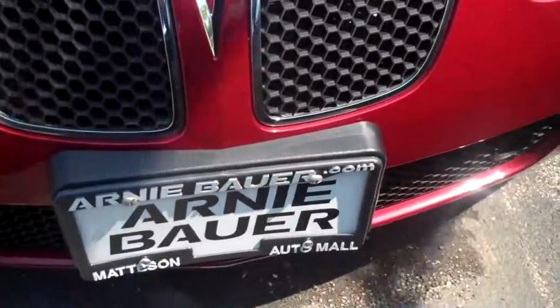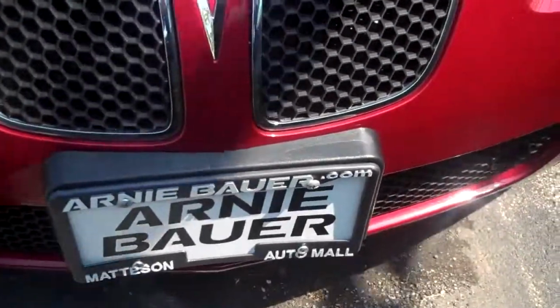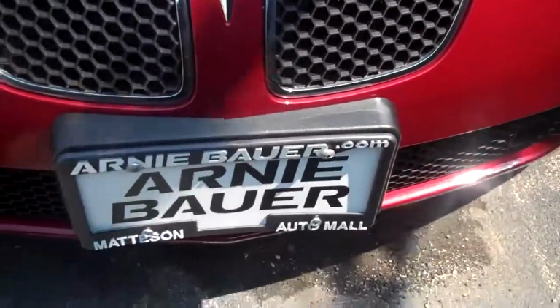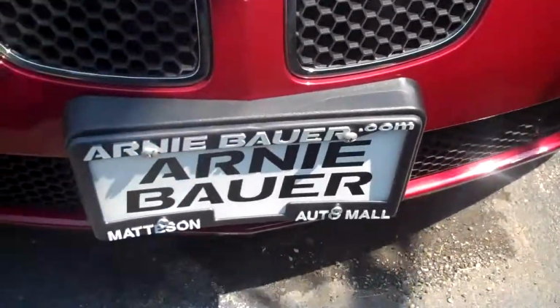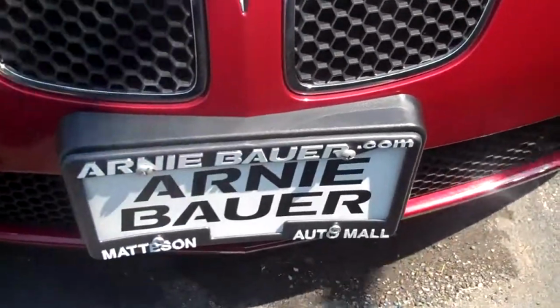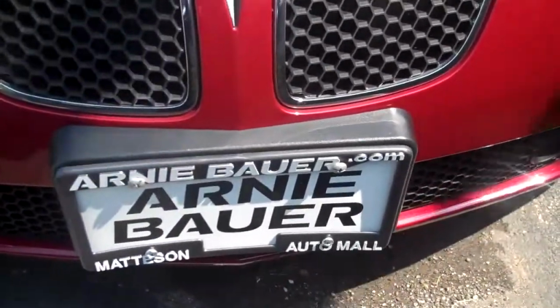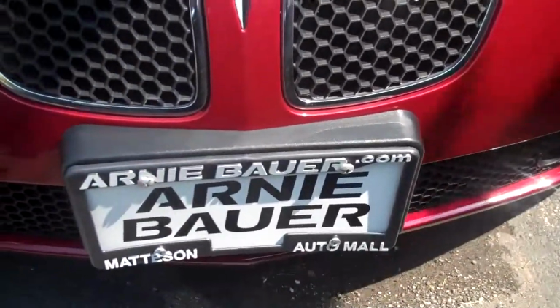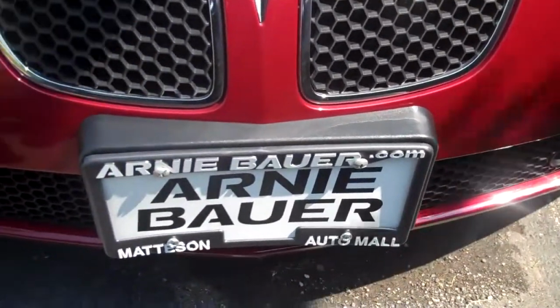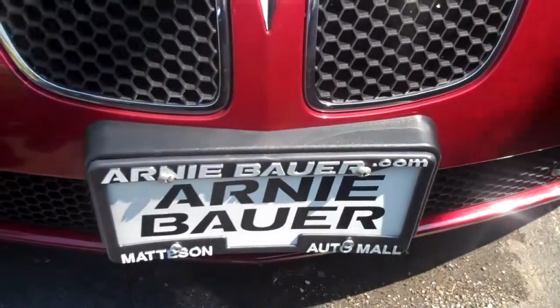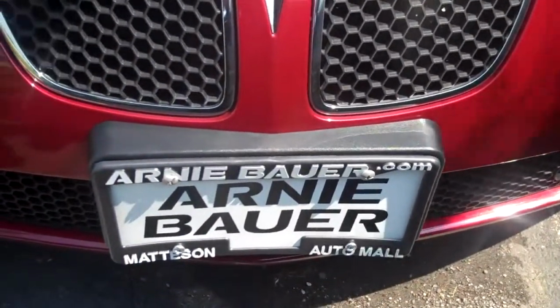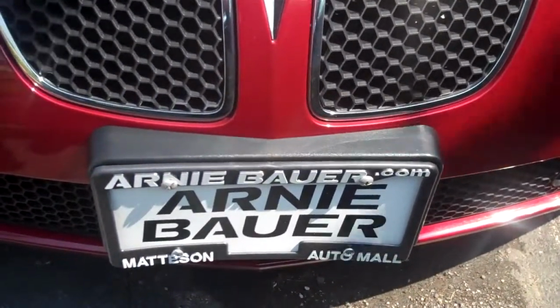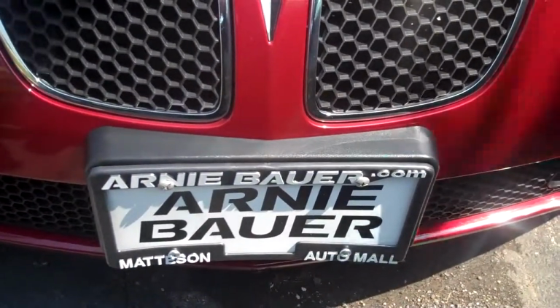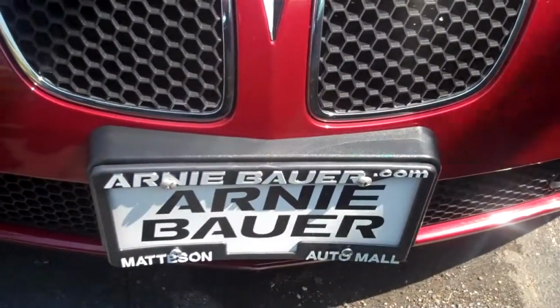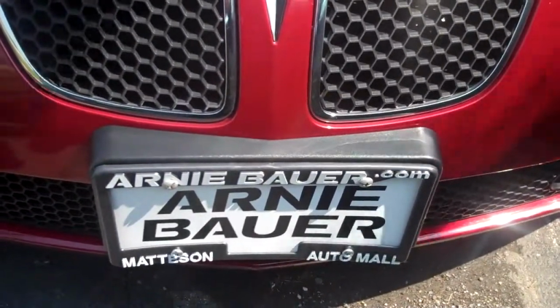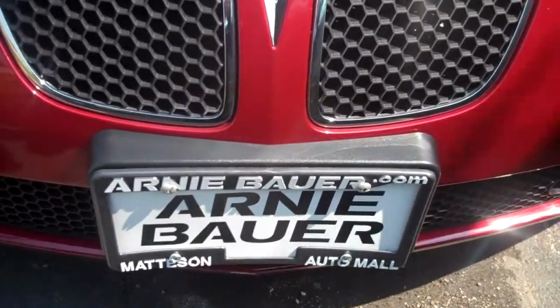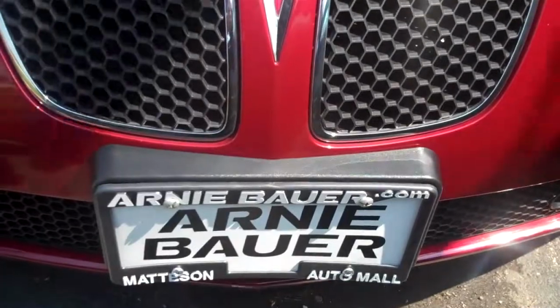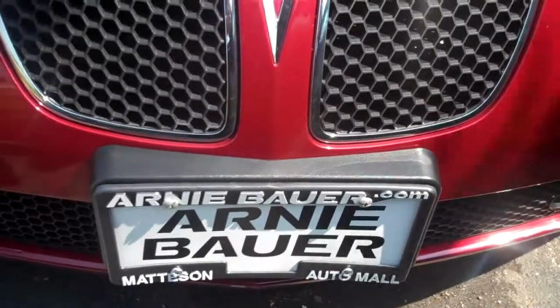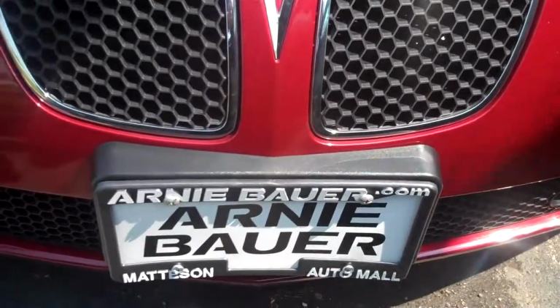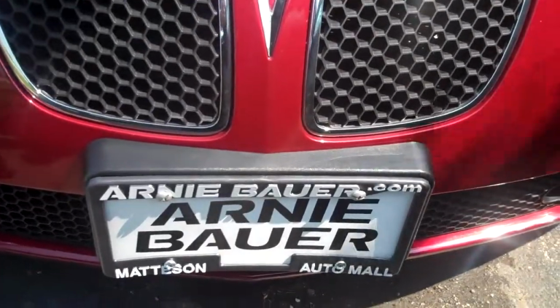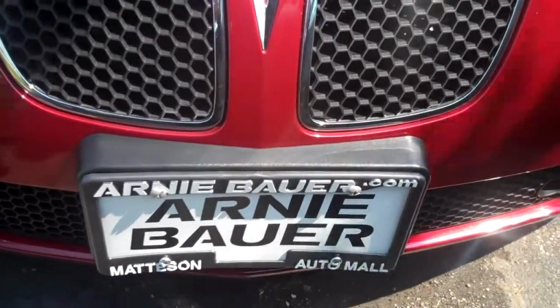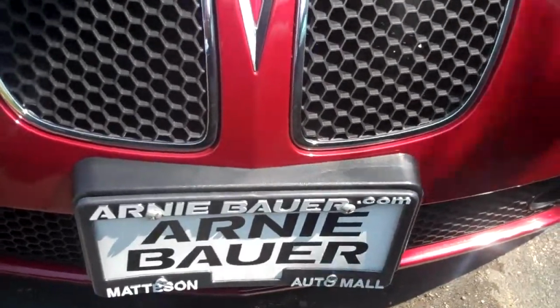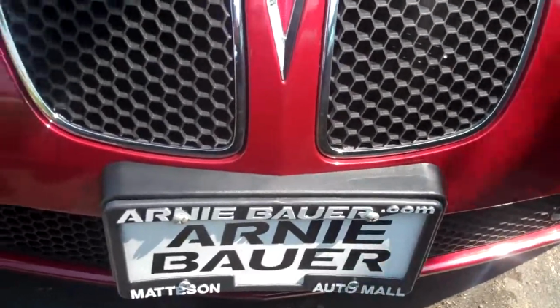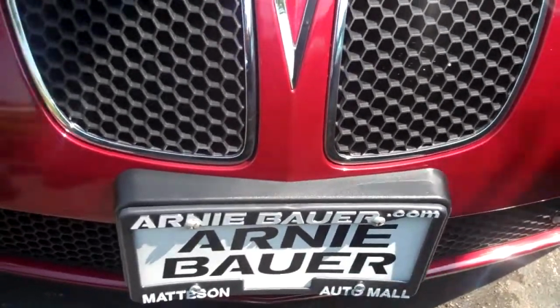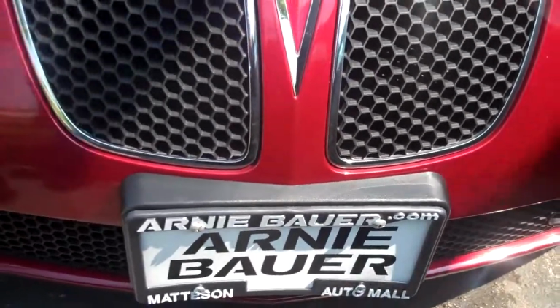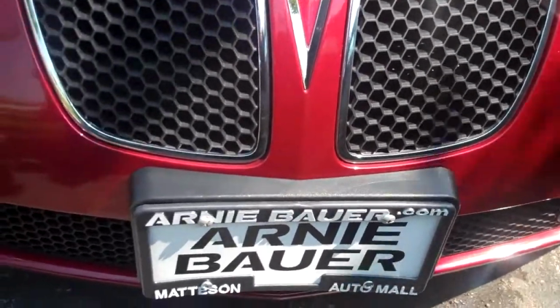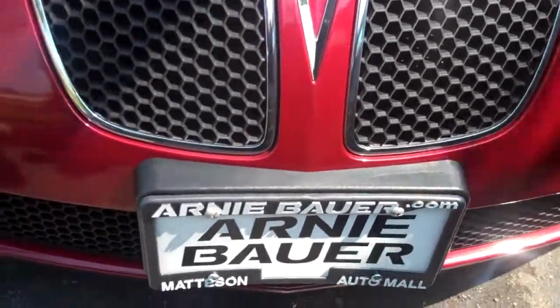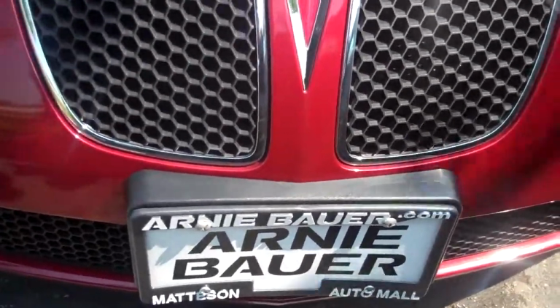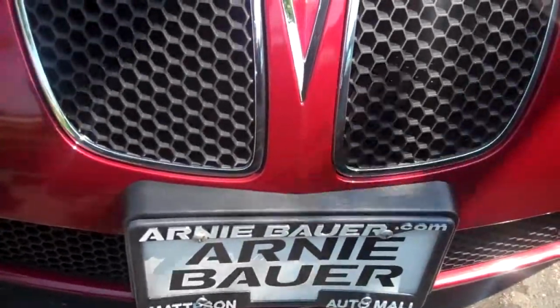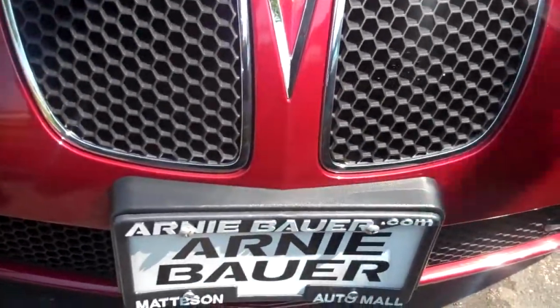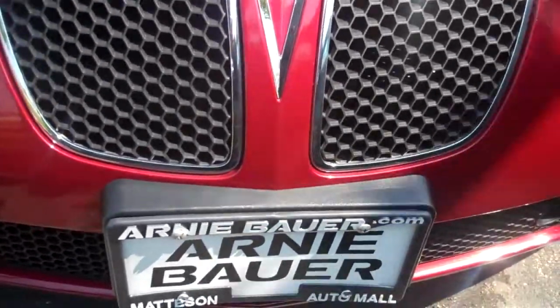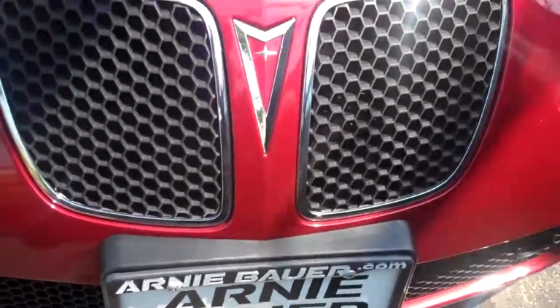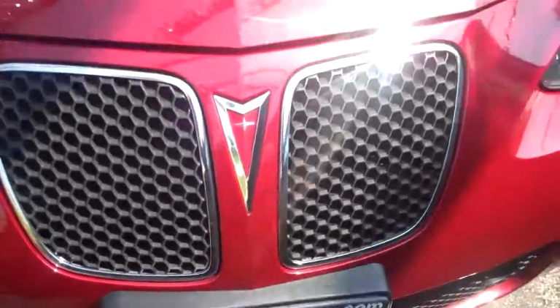Good morning, this is Greg at Arnie Bauer Cadillac Buick GMC in Madison, Illinois. Madison Auto Mall, Route 30 and Central.